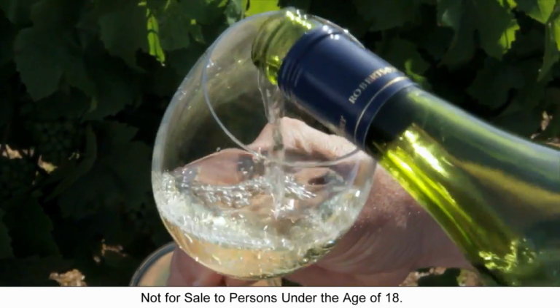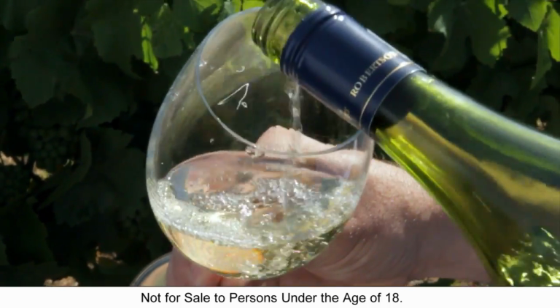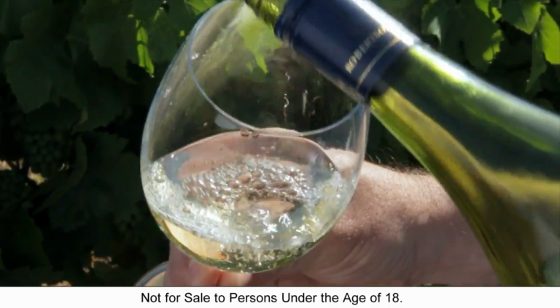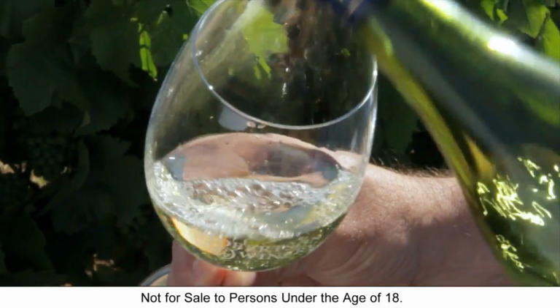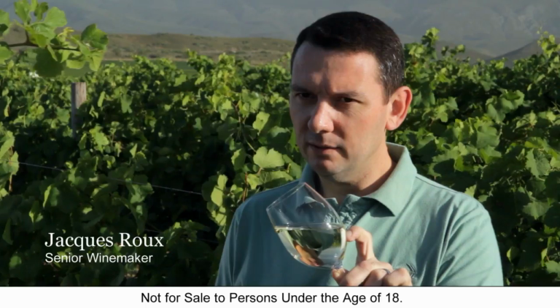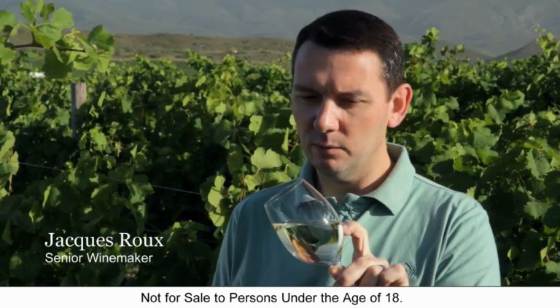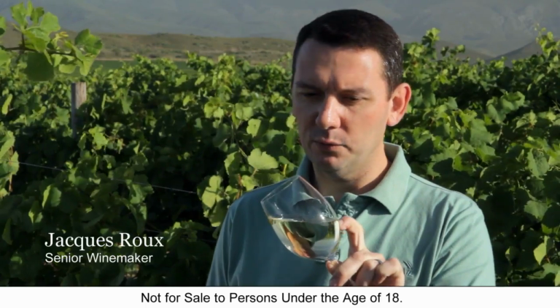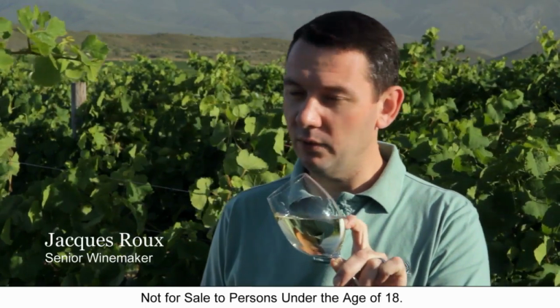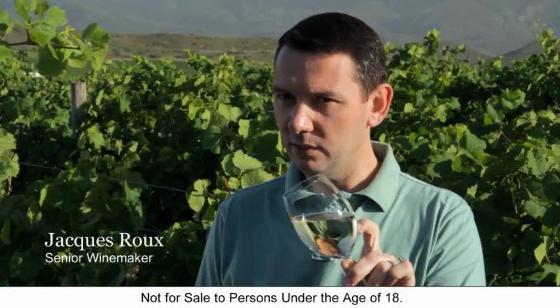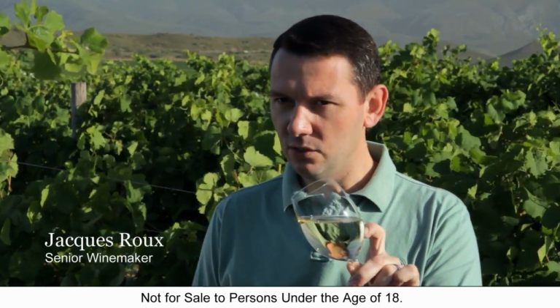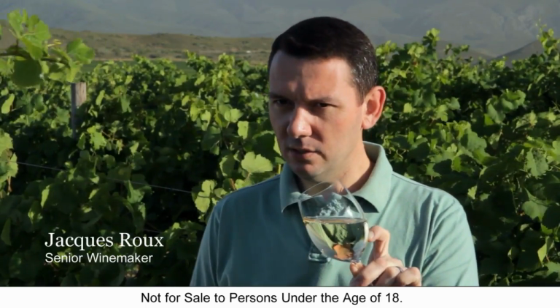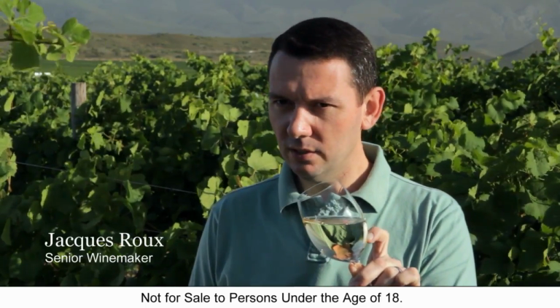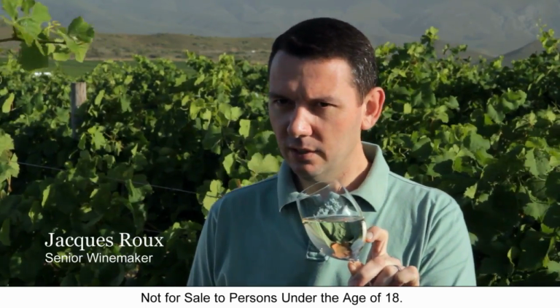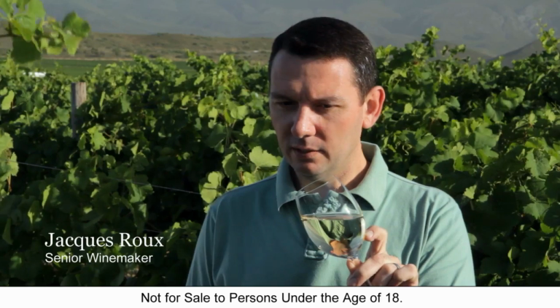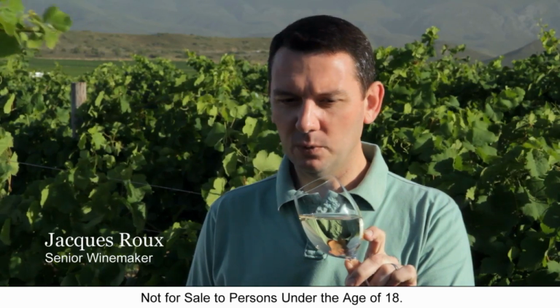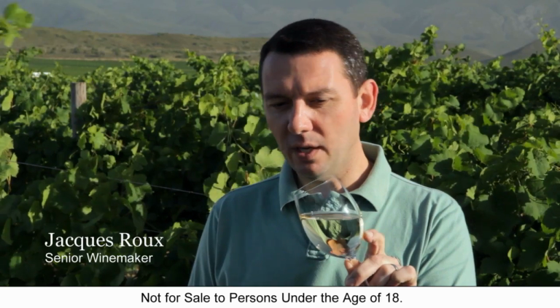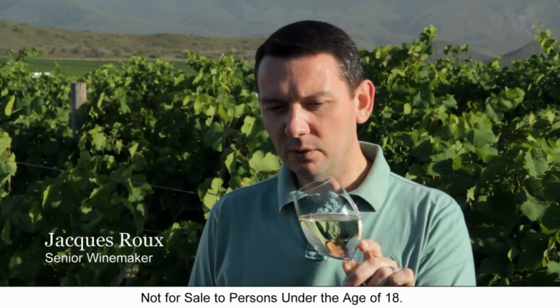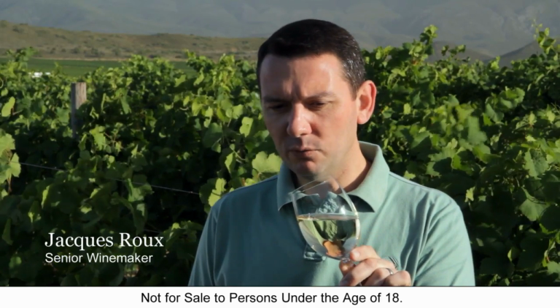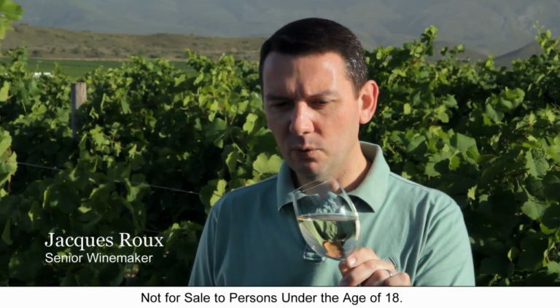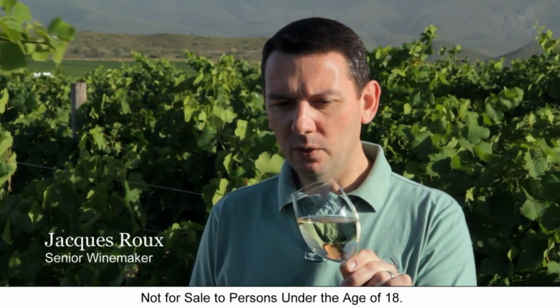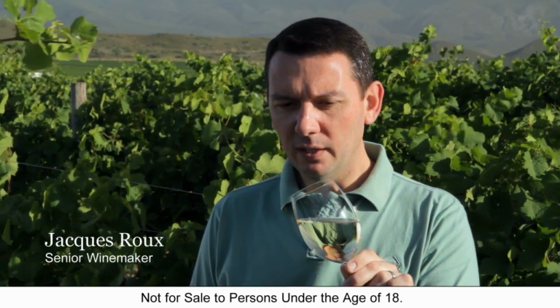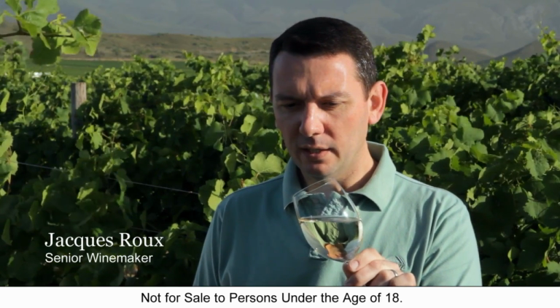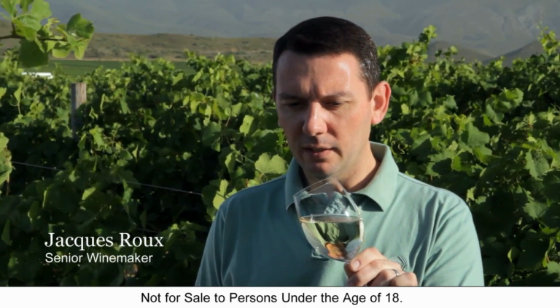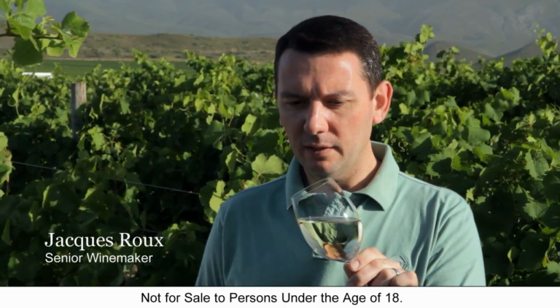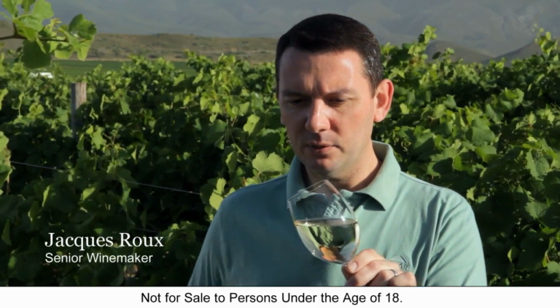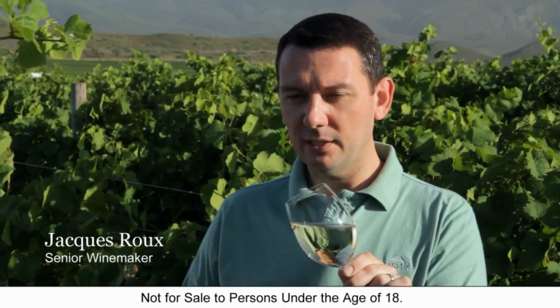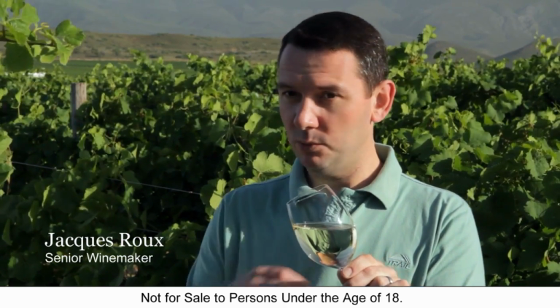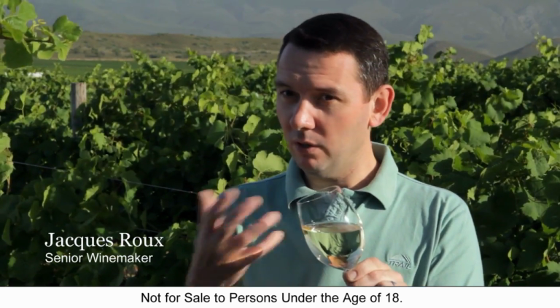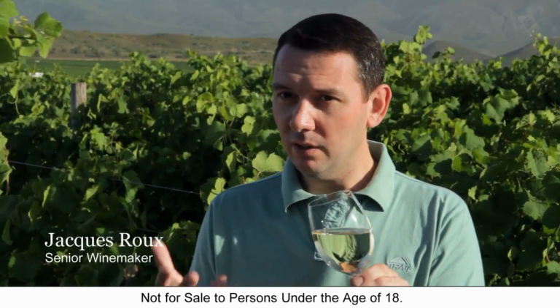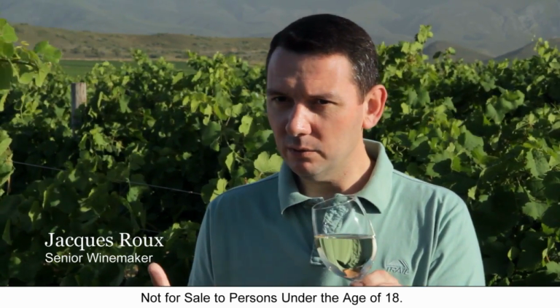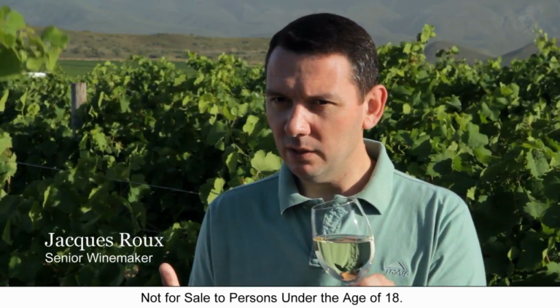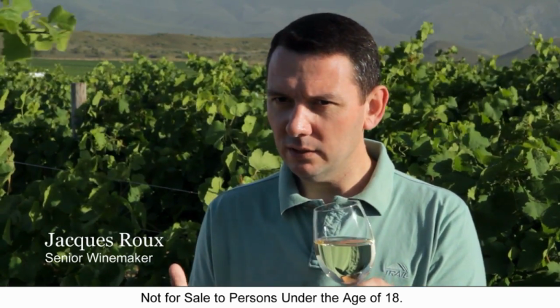Bright in colour with green tinges — that's what I'm looking for. It must actually sparkle out of the glass.